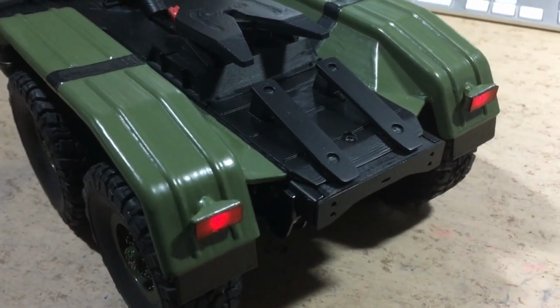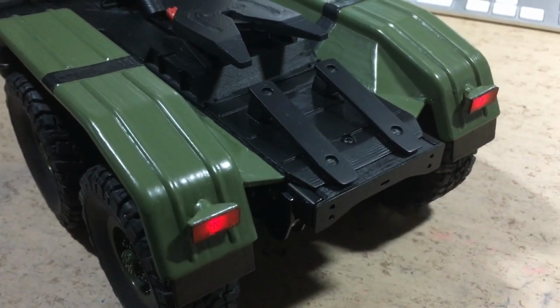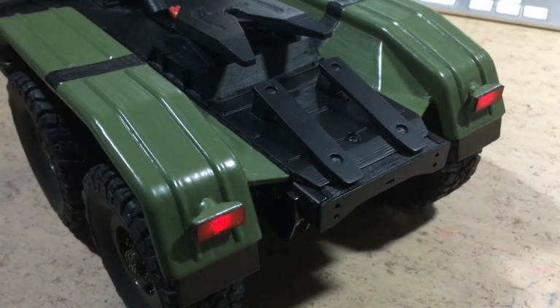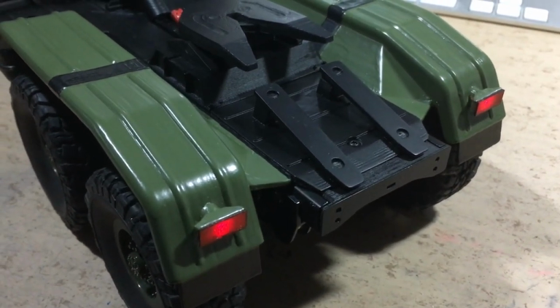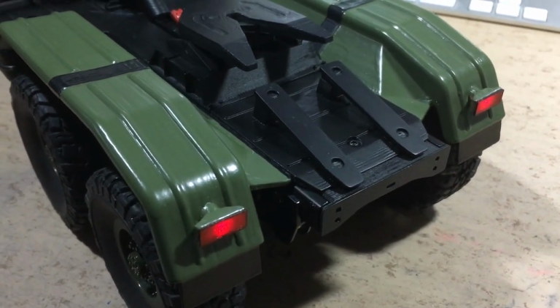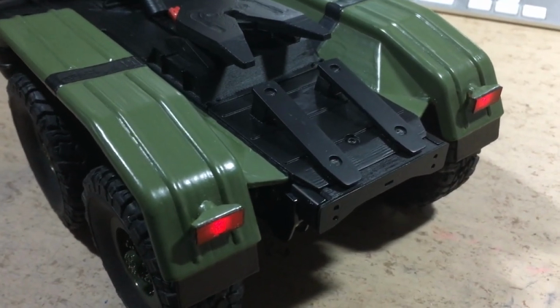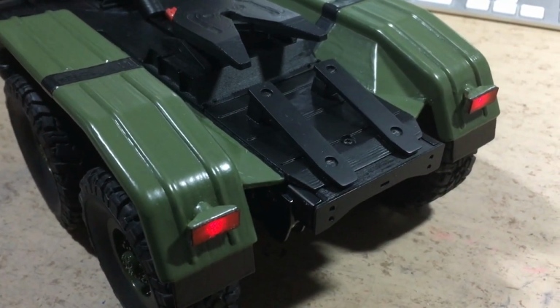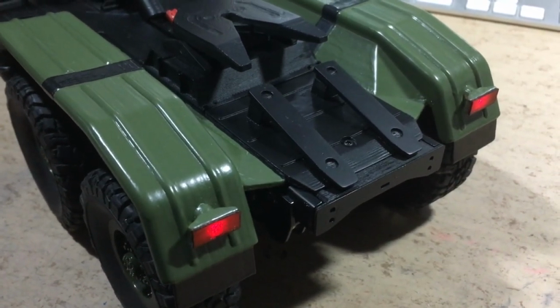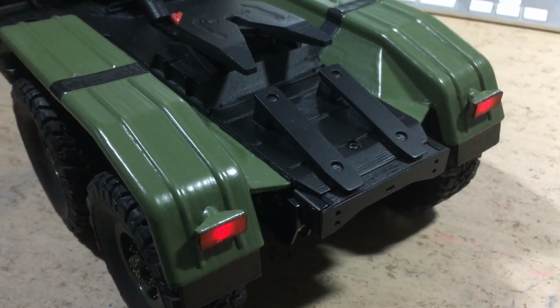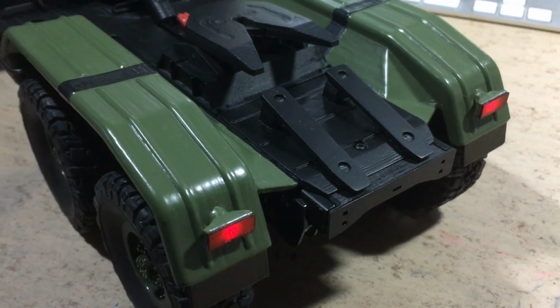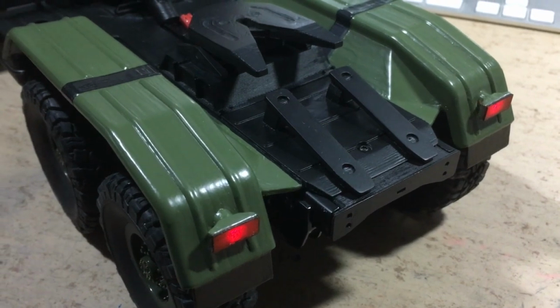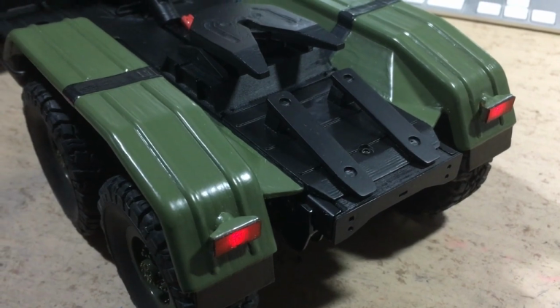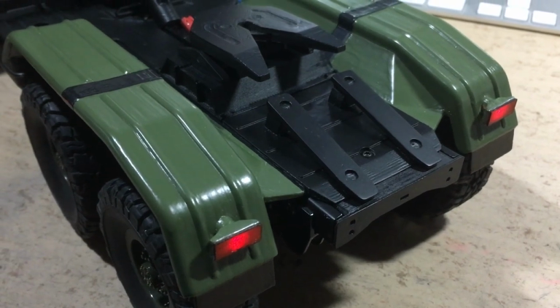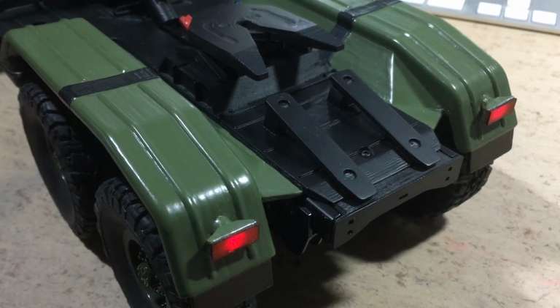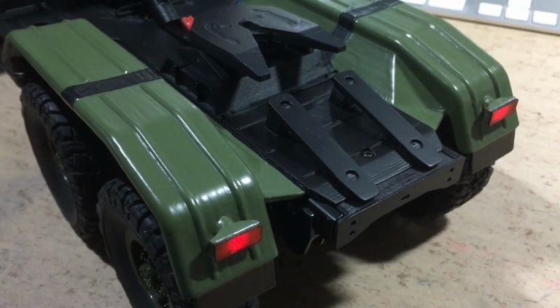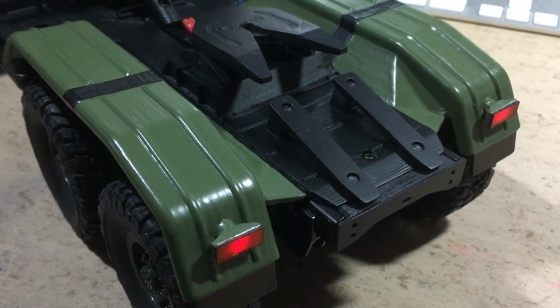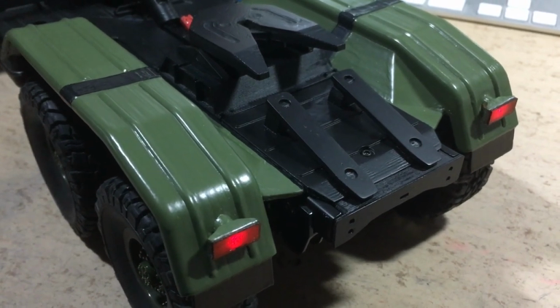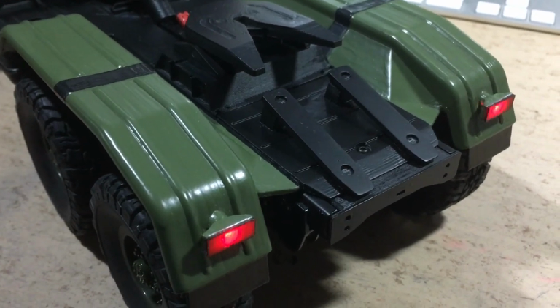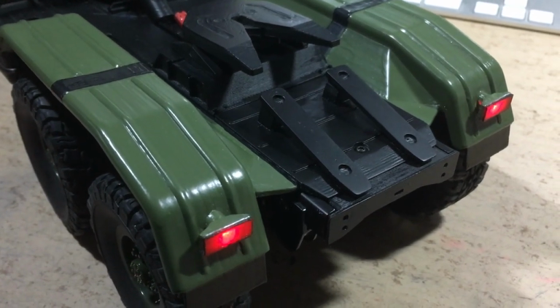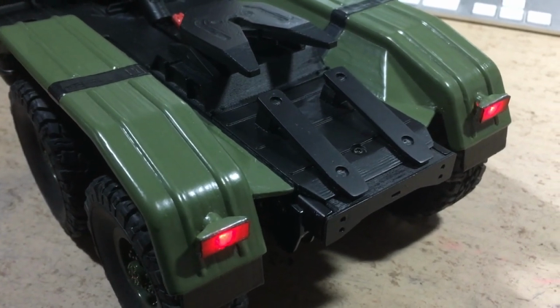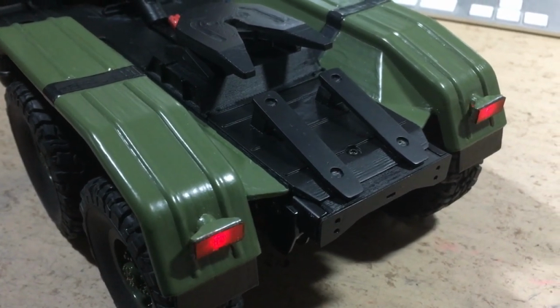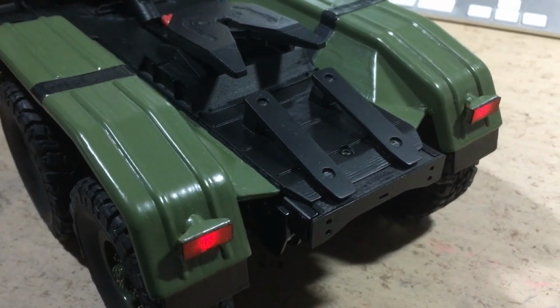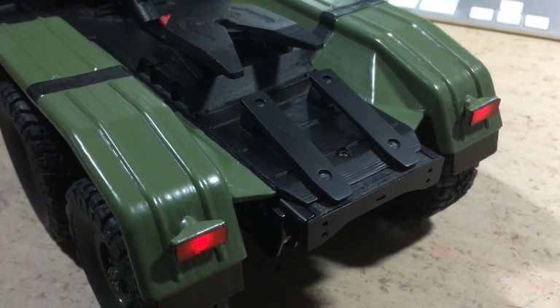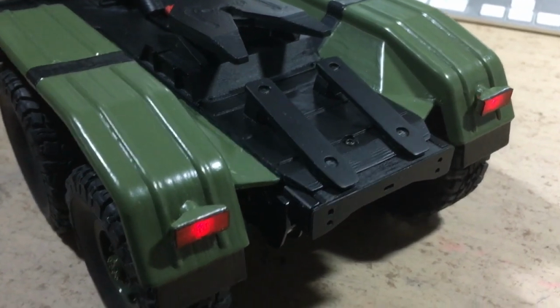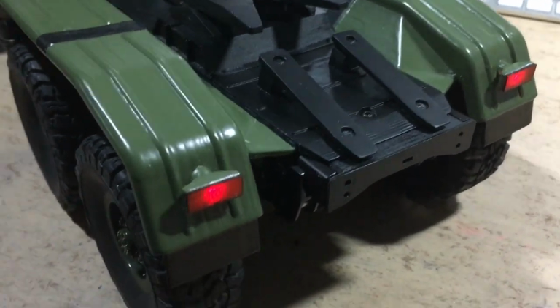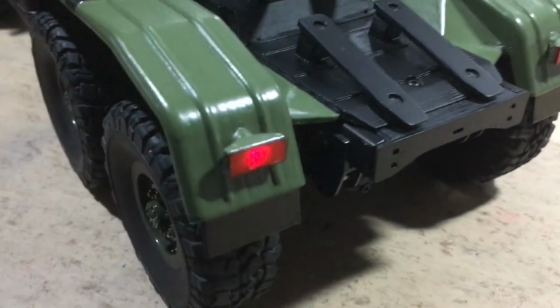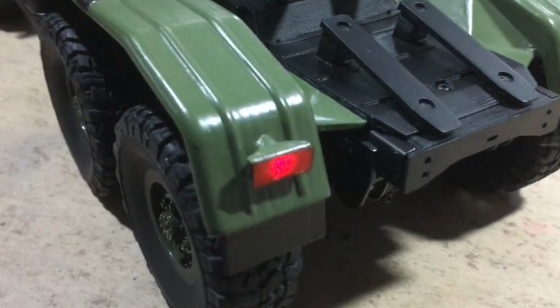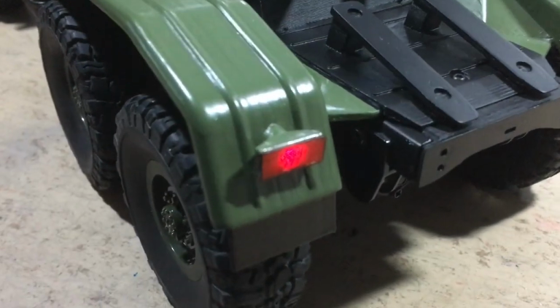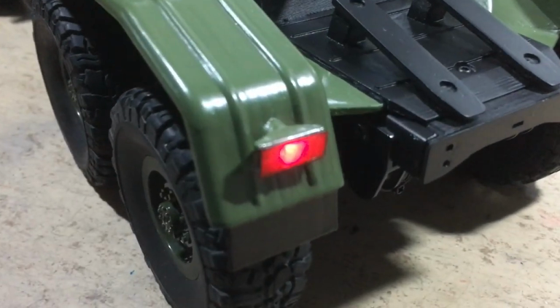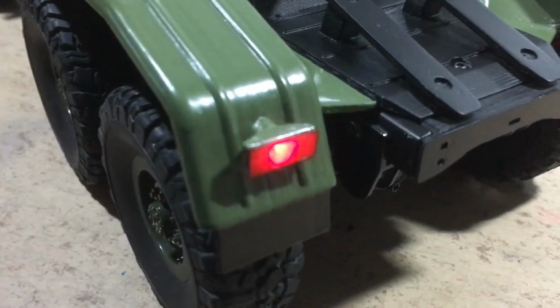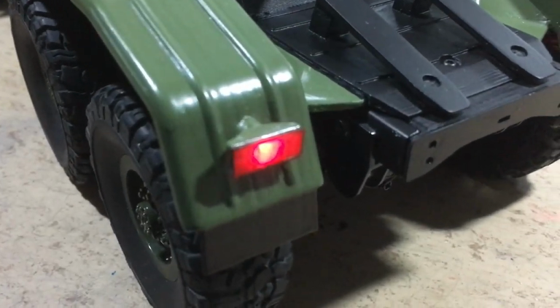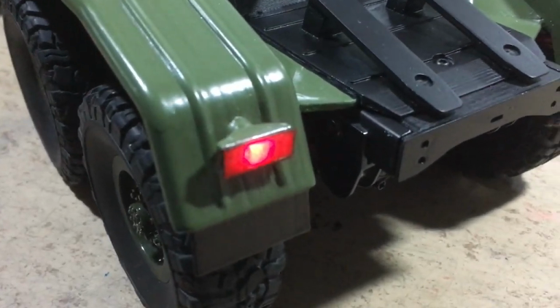And yes, this time I was lucky — the taillight LEDs even worked after the installation.